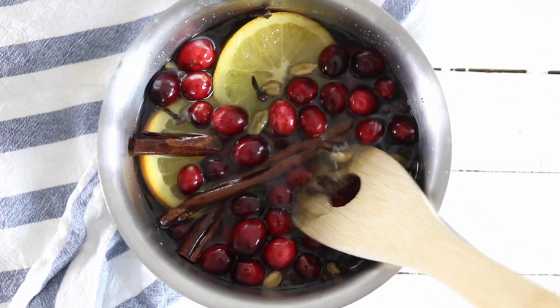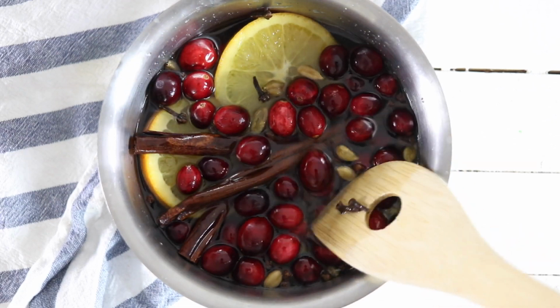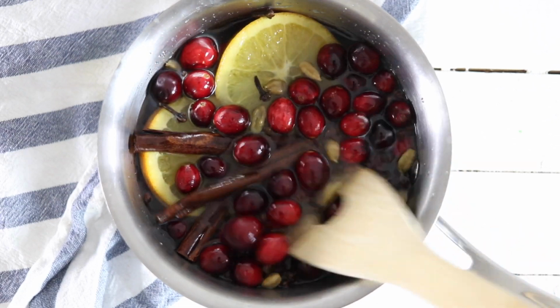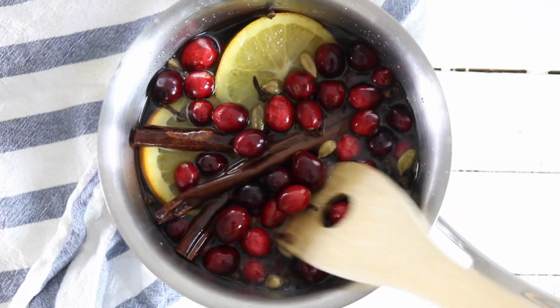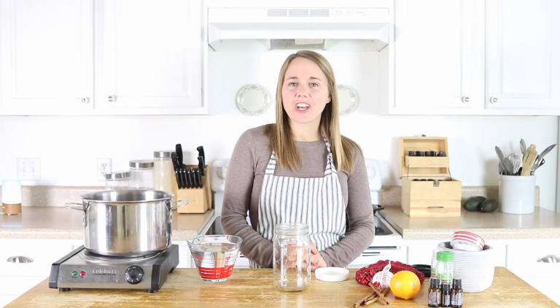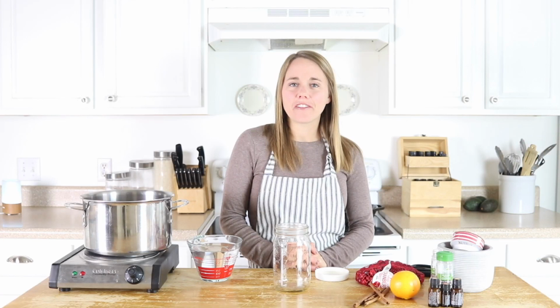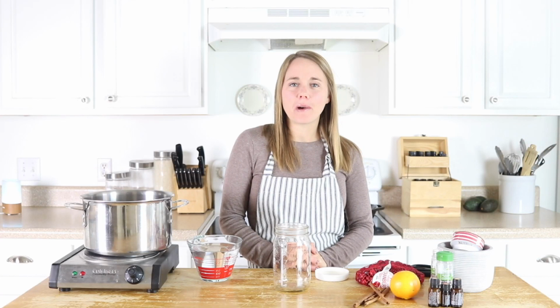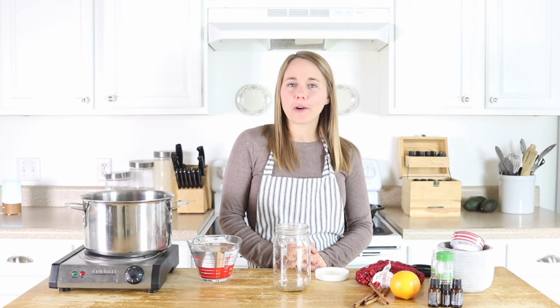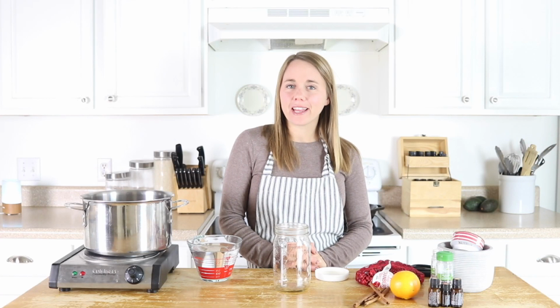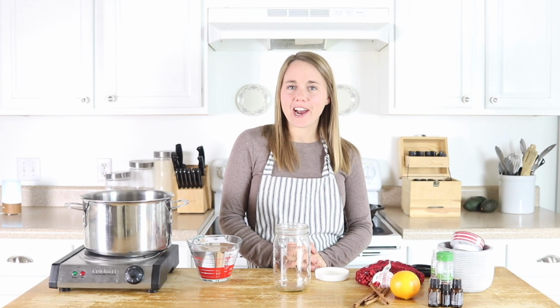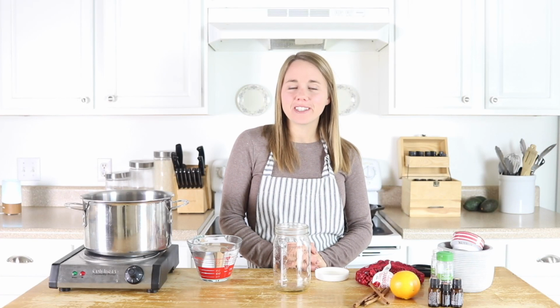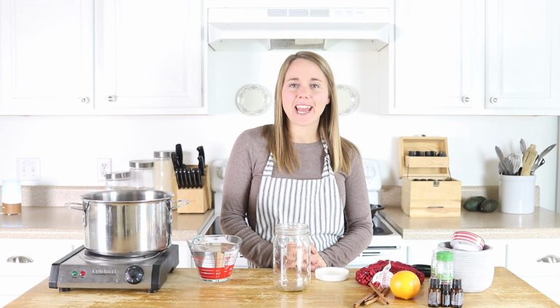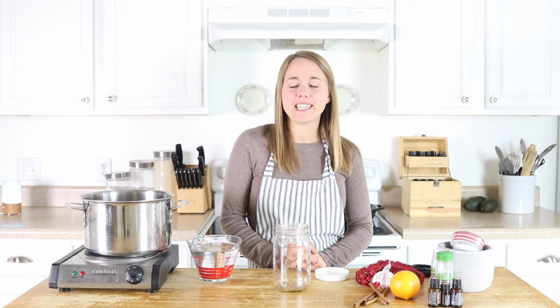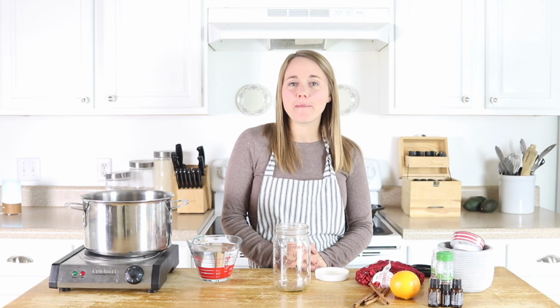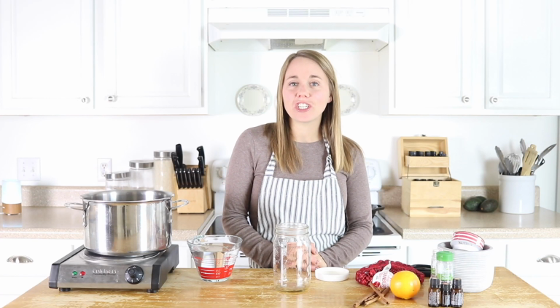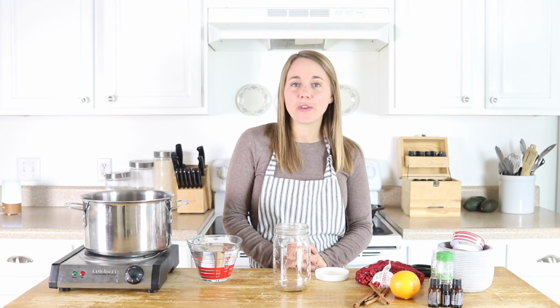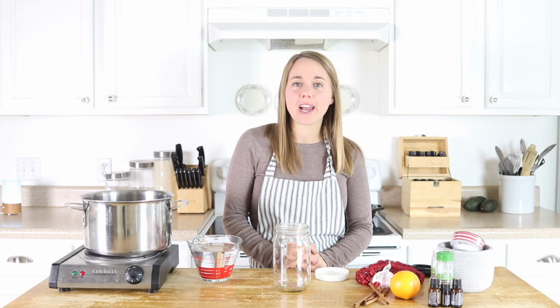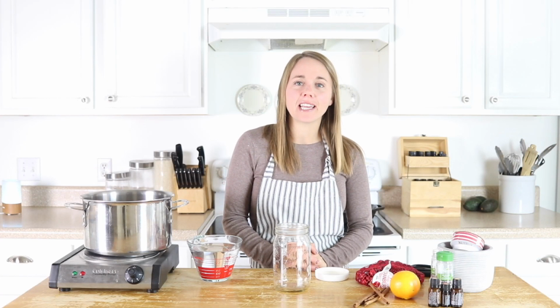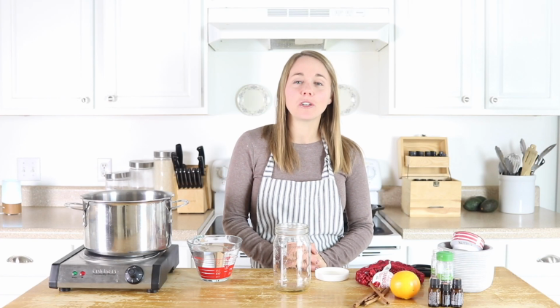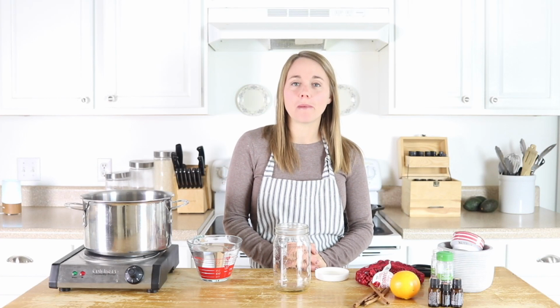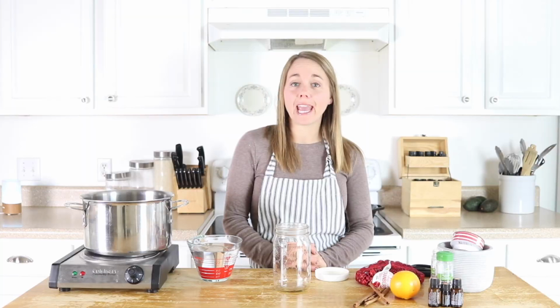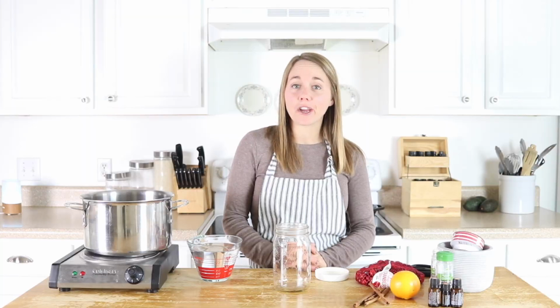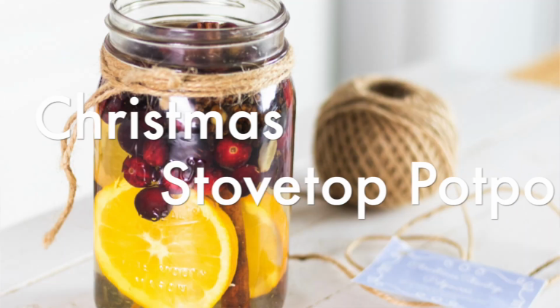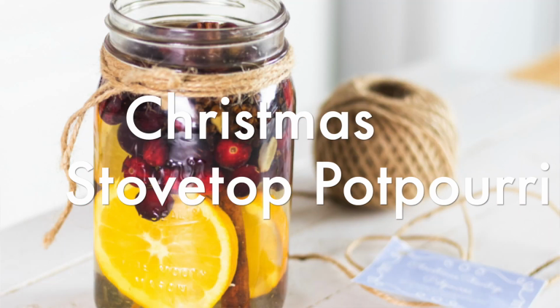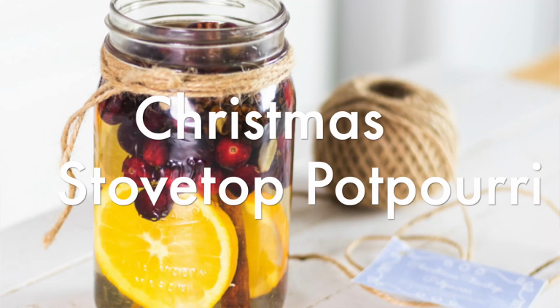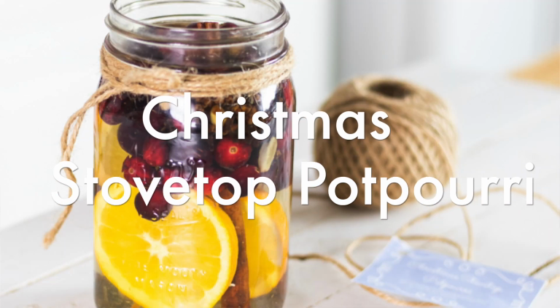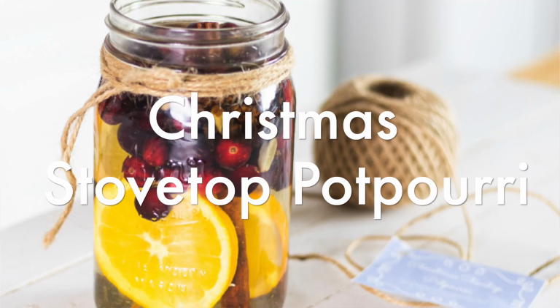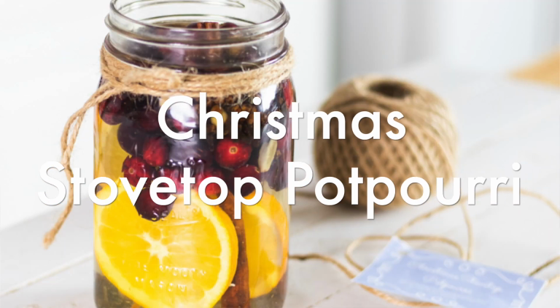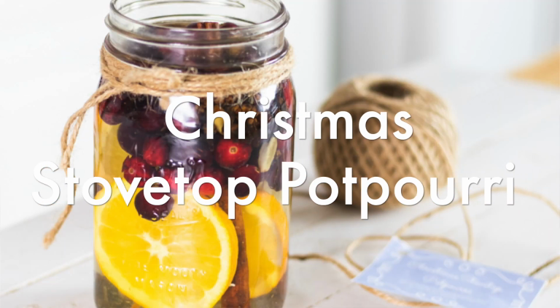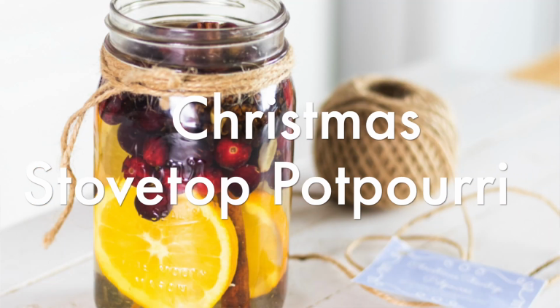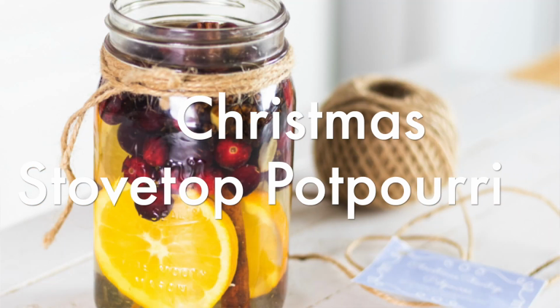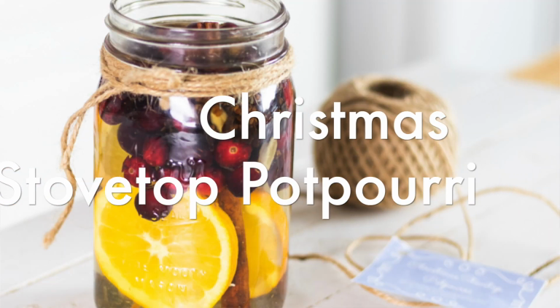Hey guys, it's Lara from Our Orly House, and today I'm going to show you guys how to make a Christmas stove top potpourri.